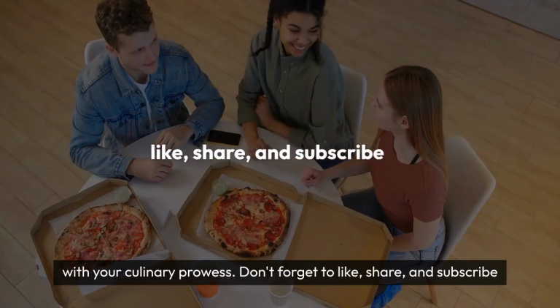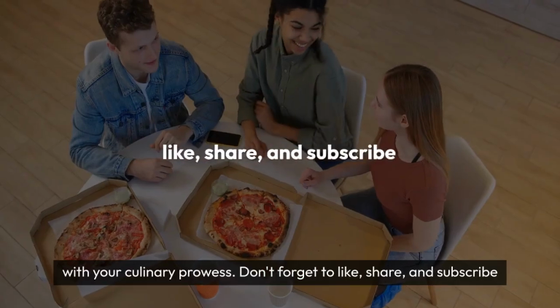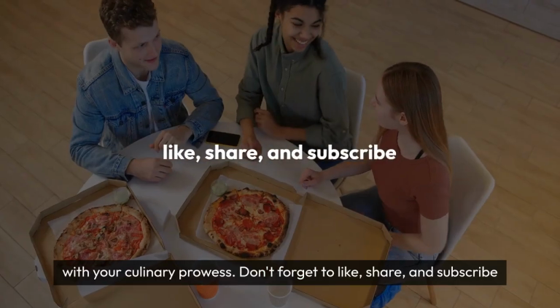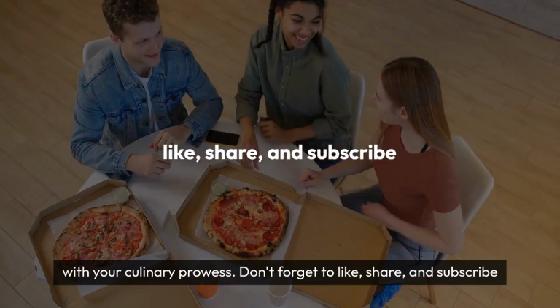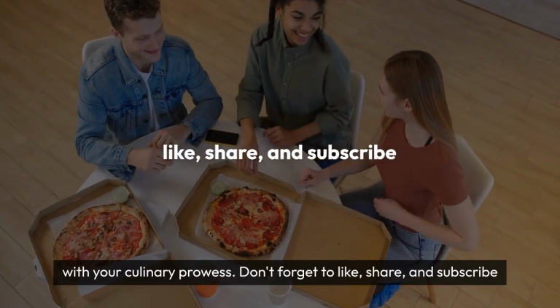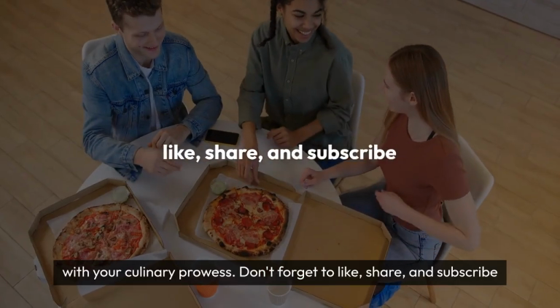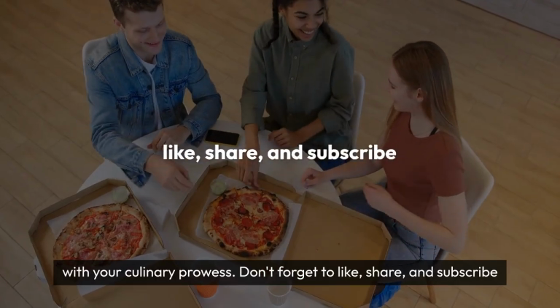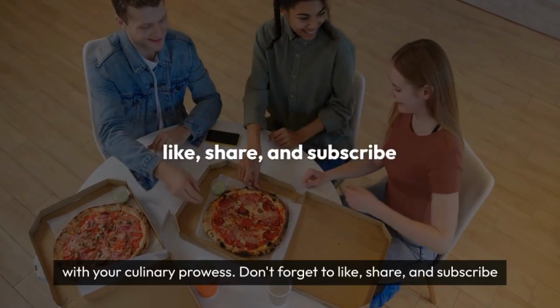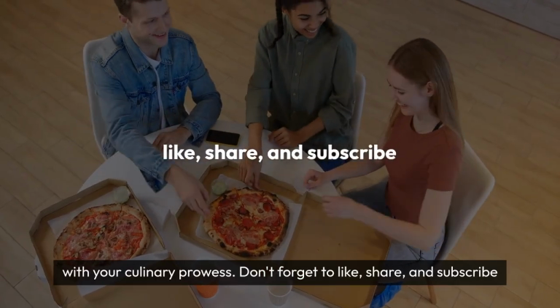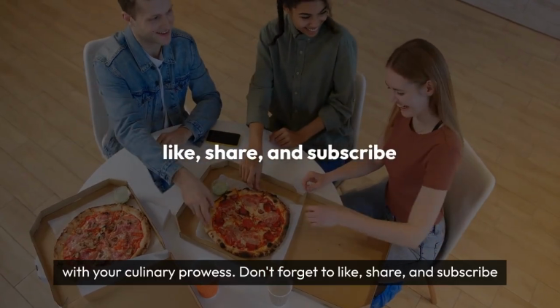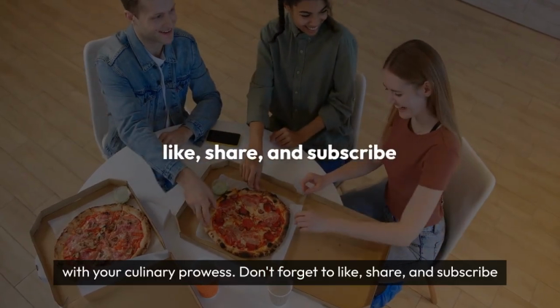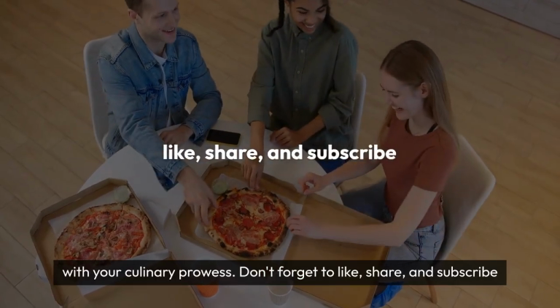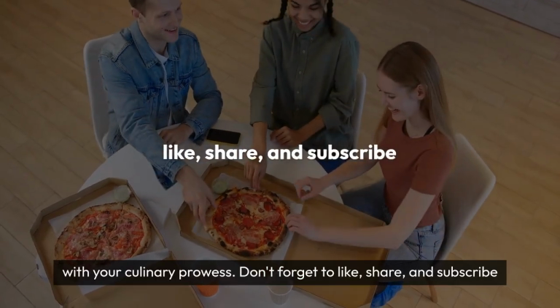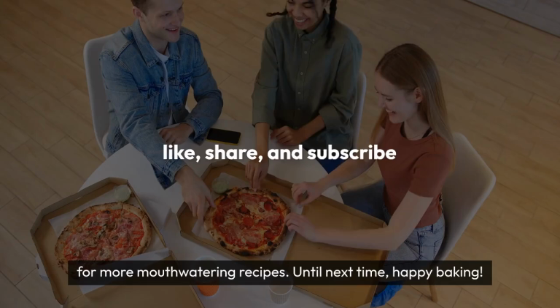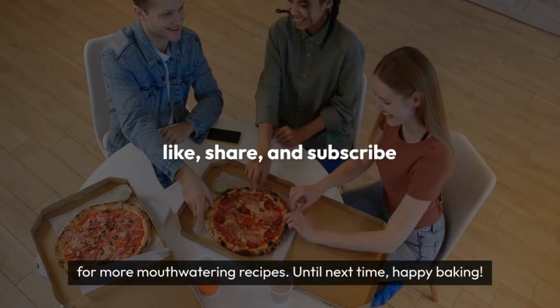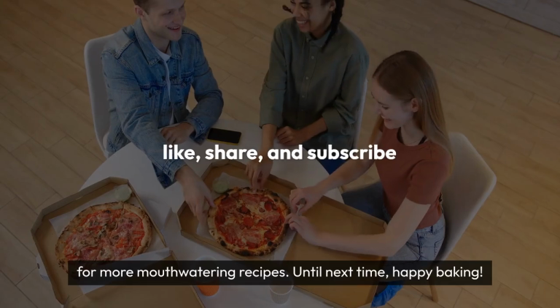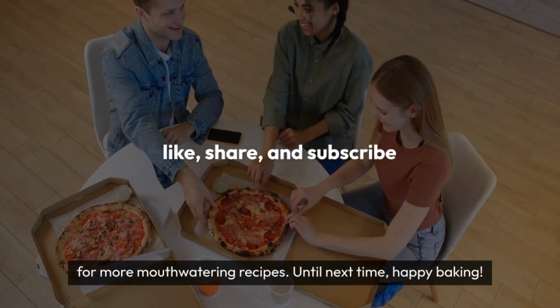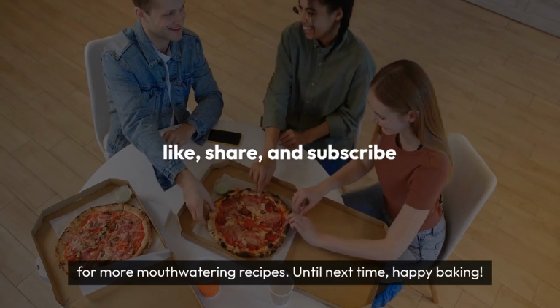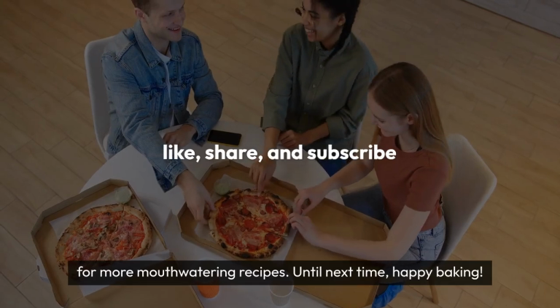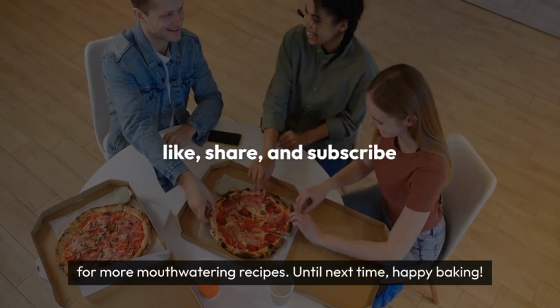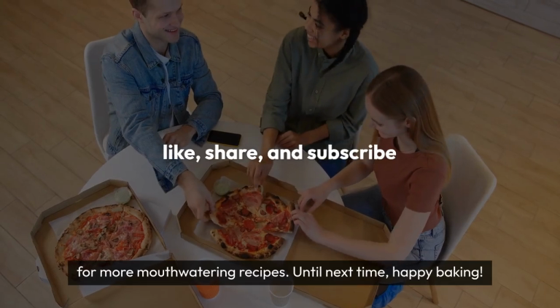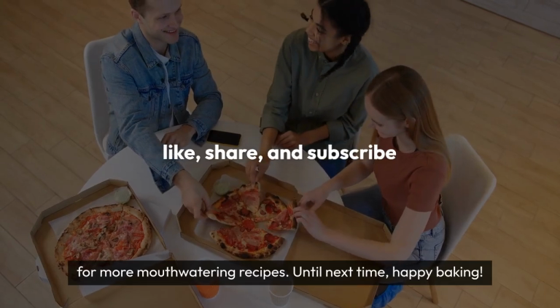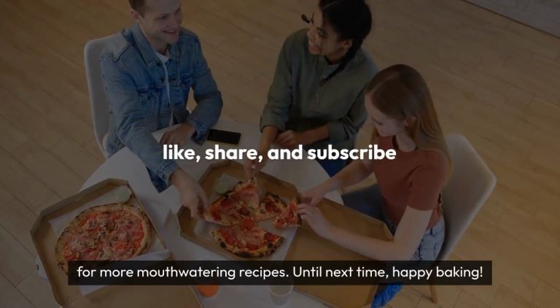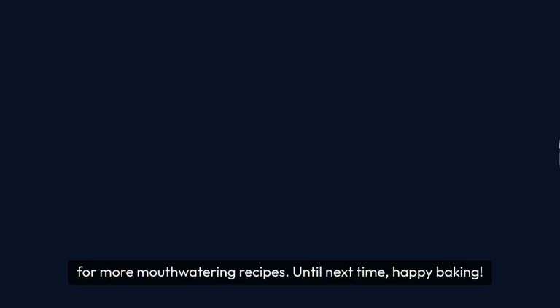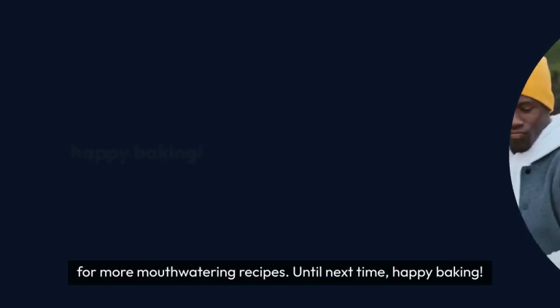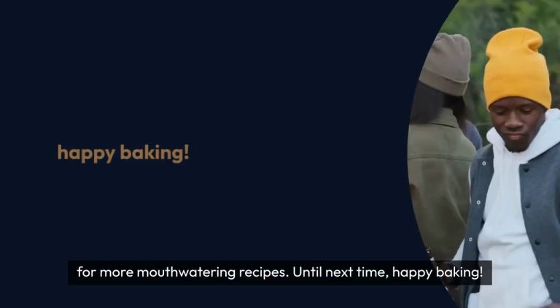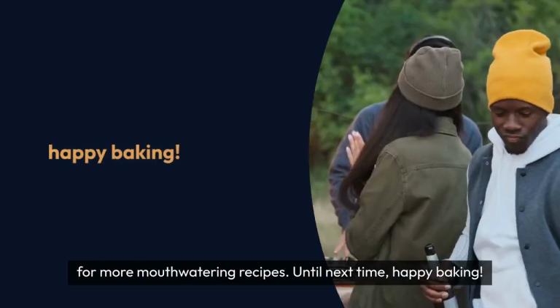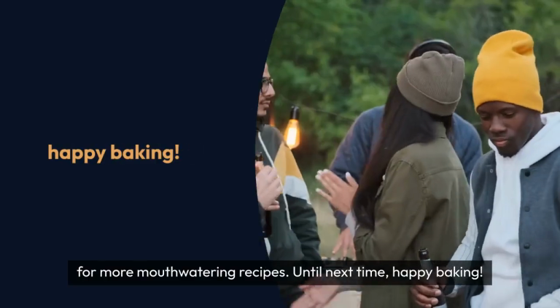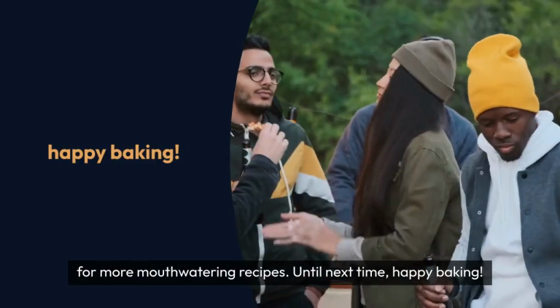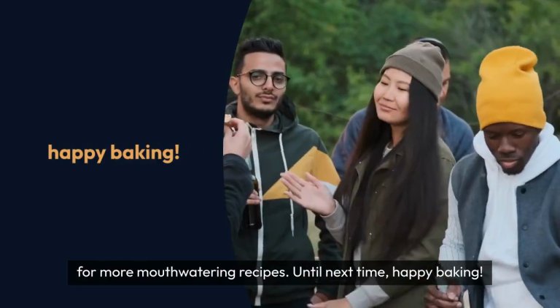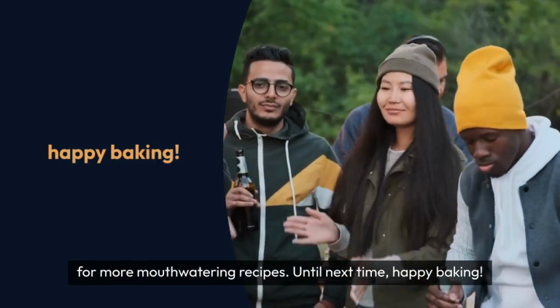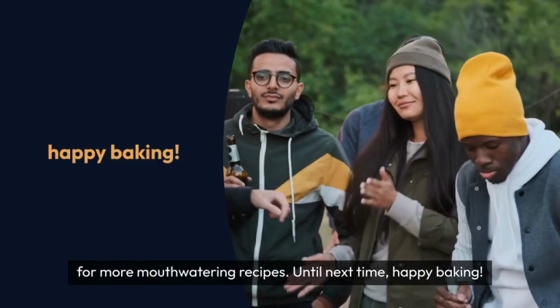Don't forget to like, share and subscribe for more mouthwatering recipes. Until next time, happy baking!